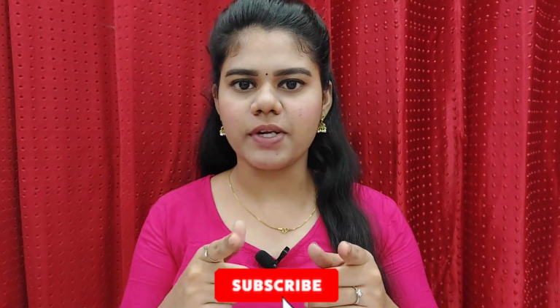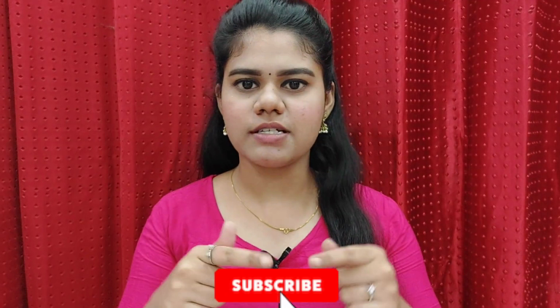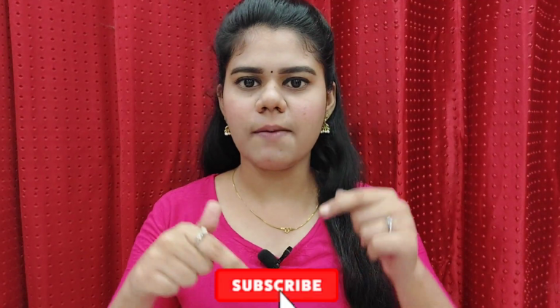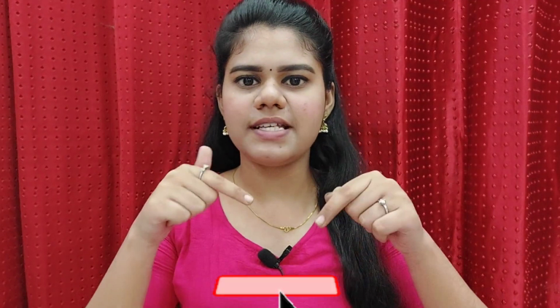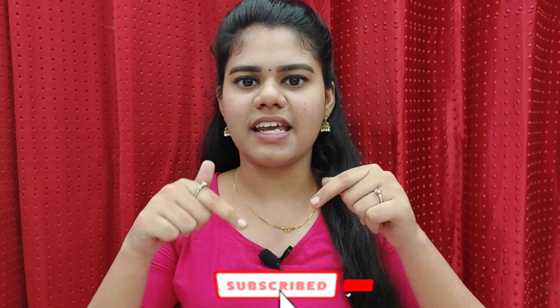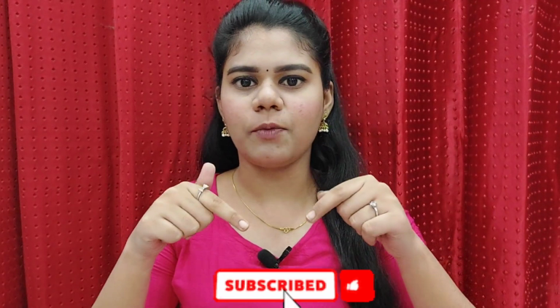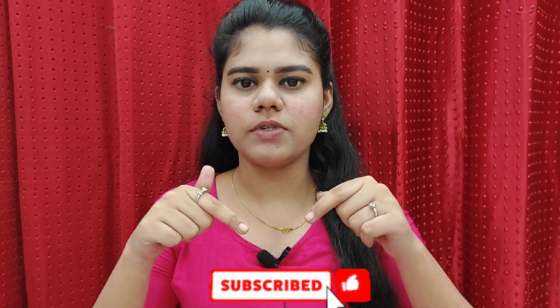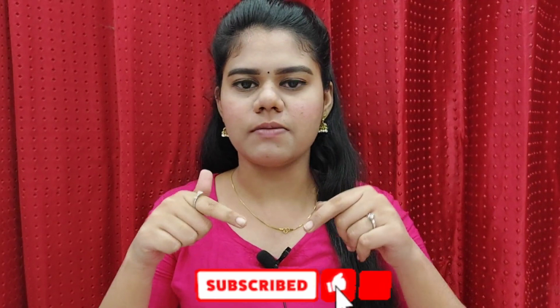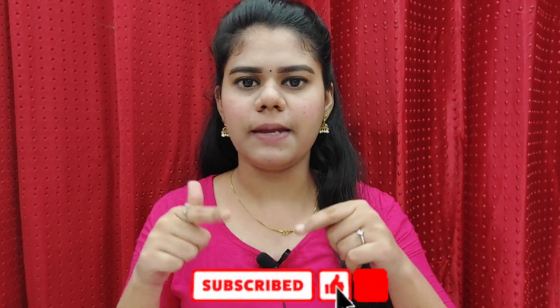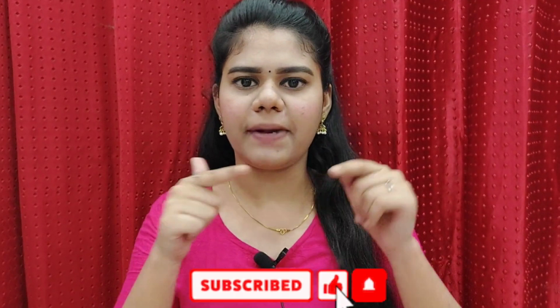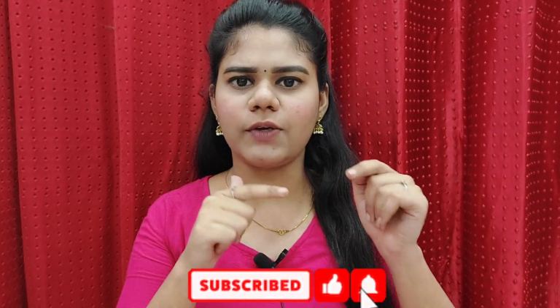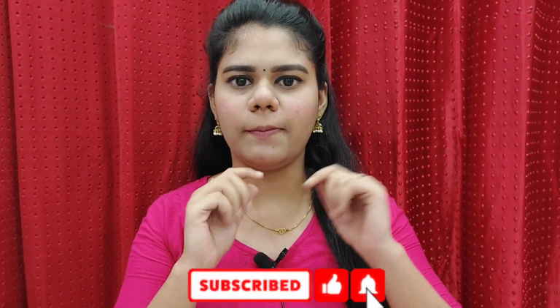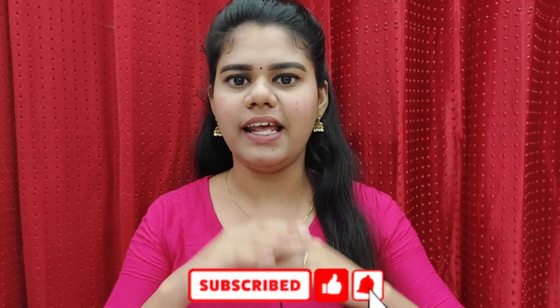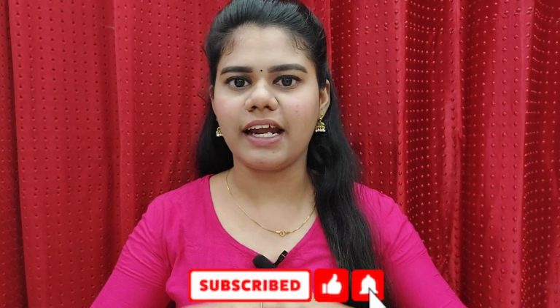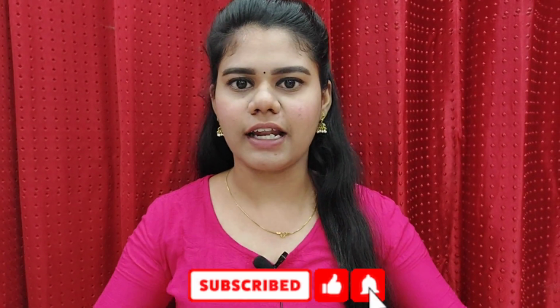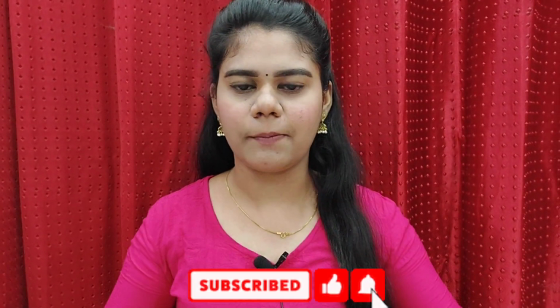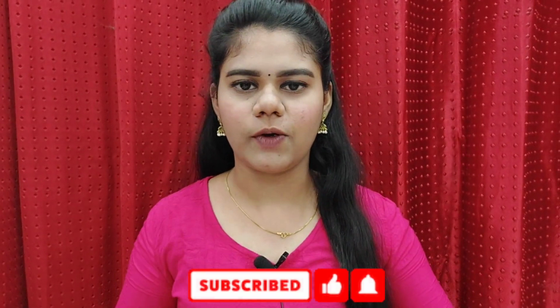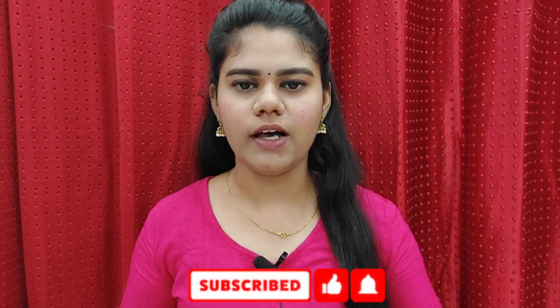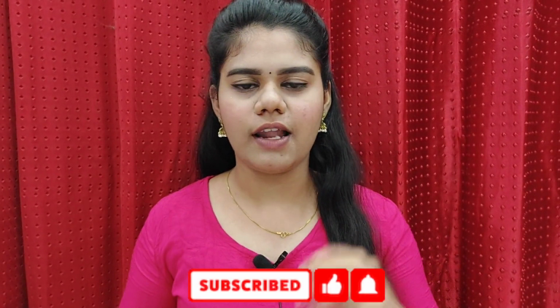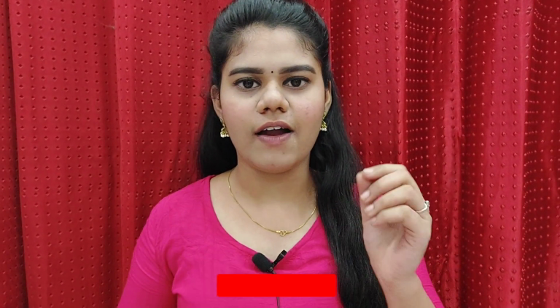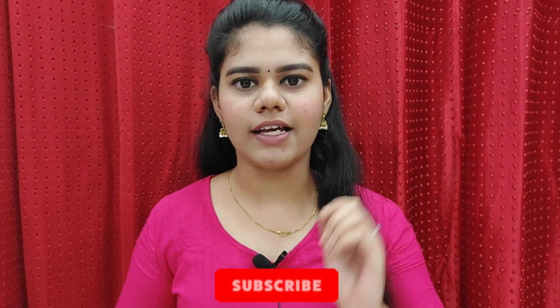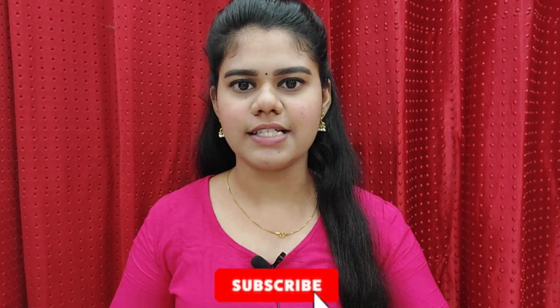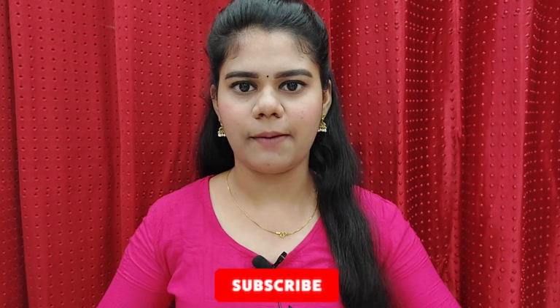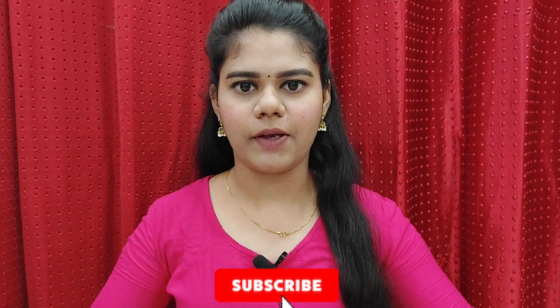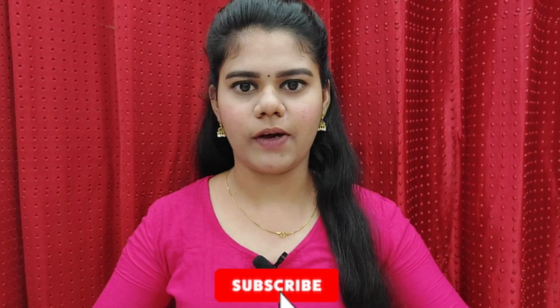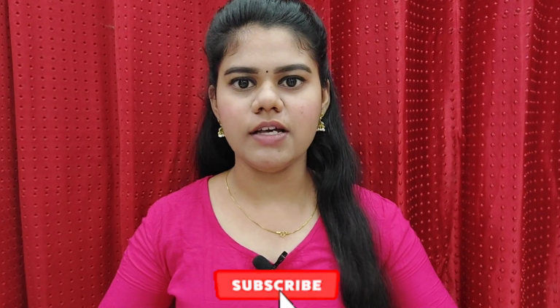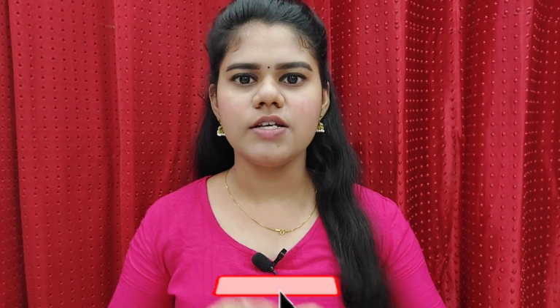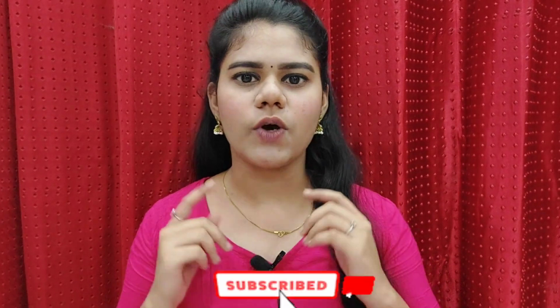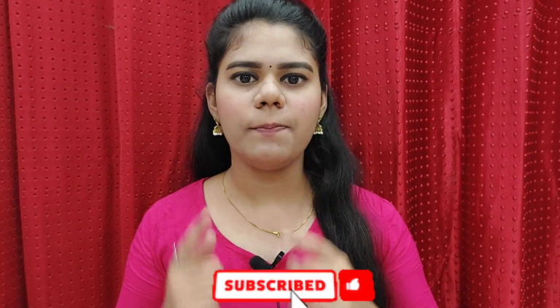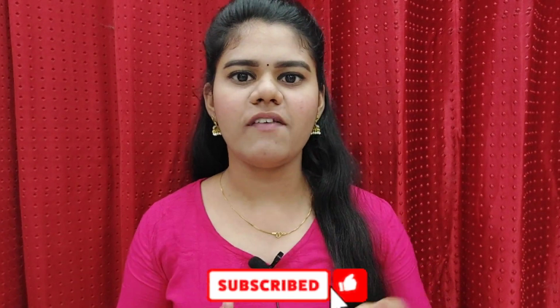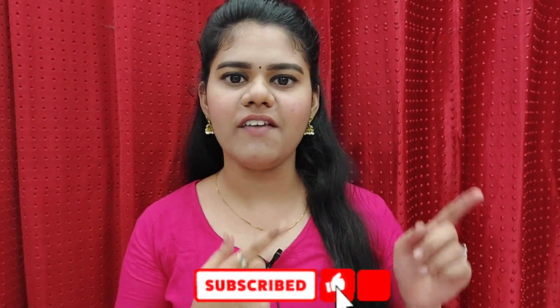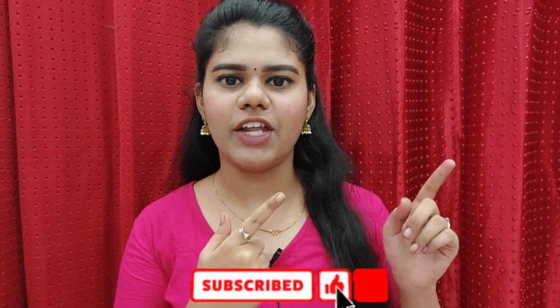Please click the subscribe button and click the bell icon. So now let's go to the video.